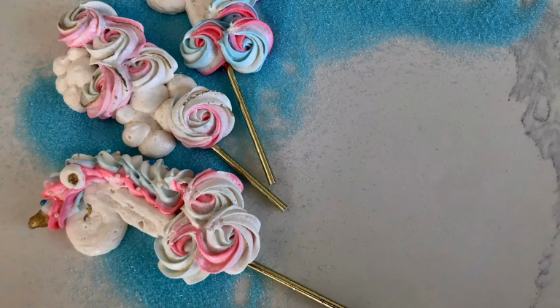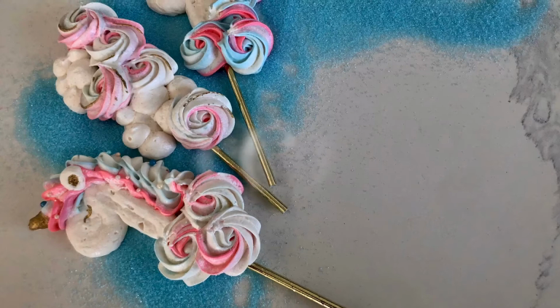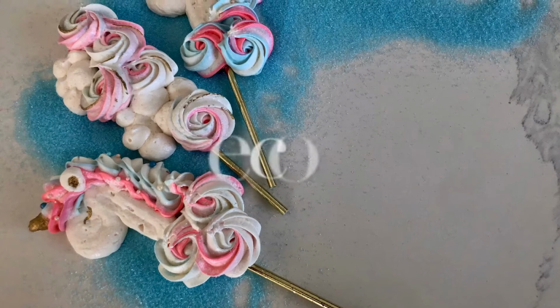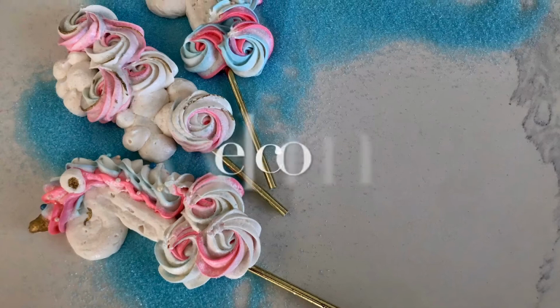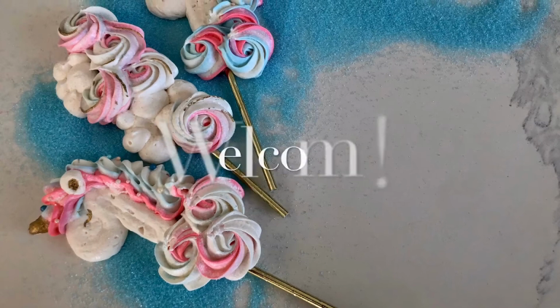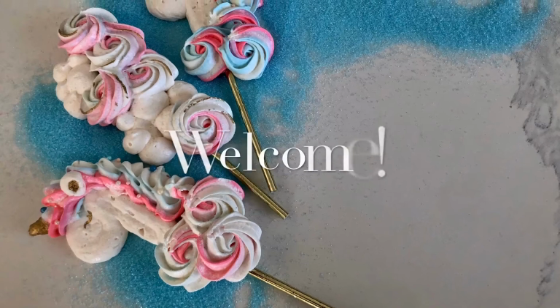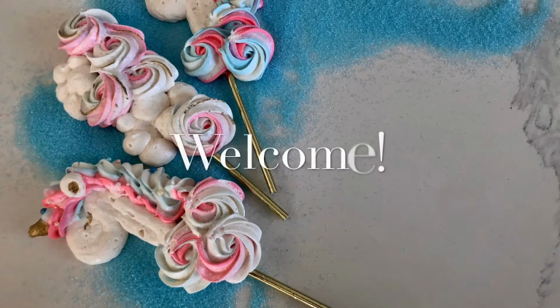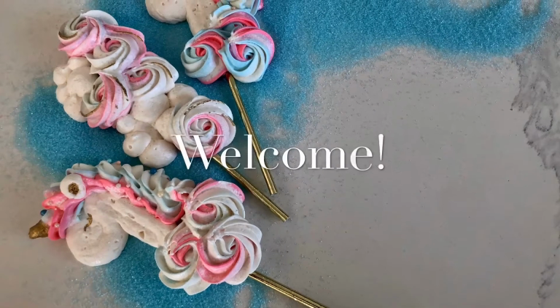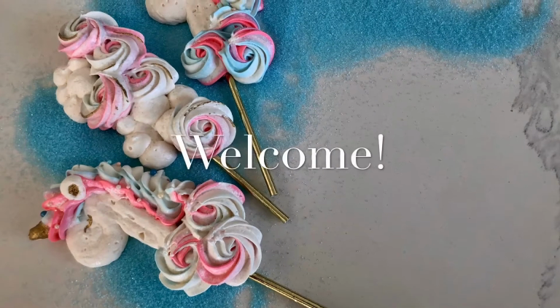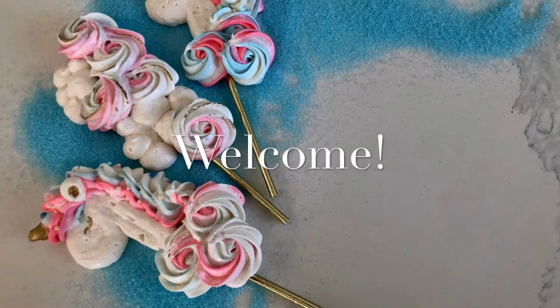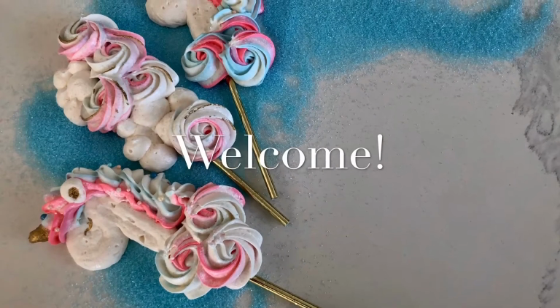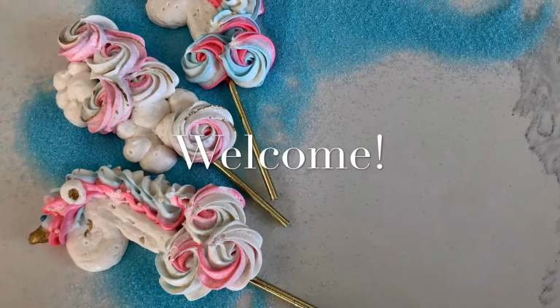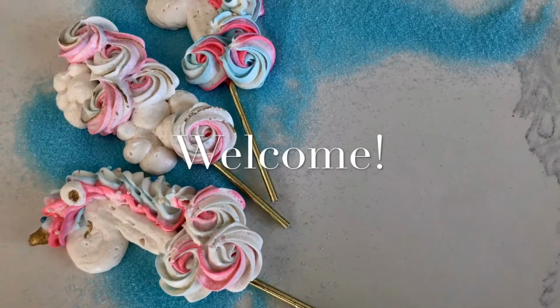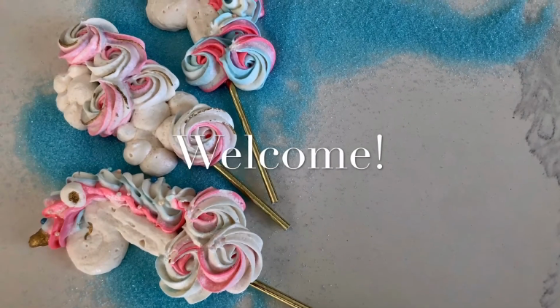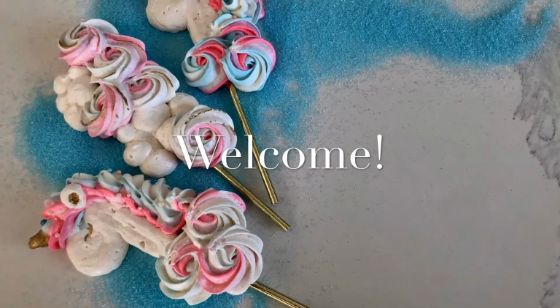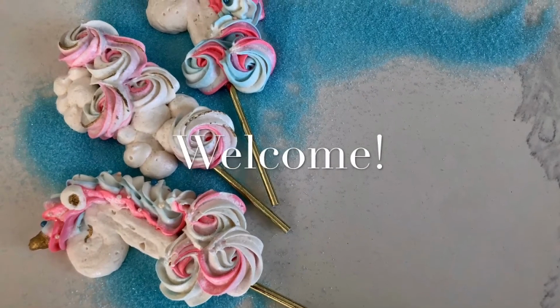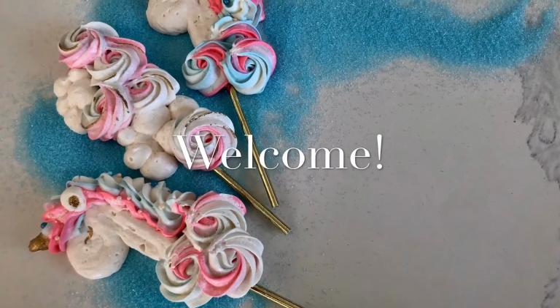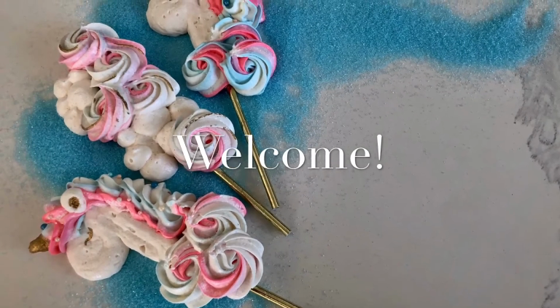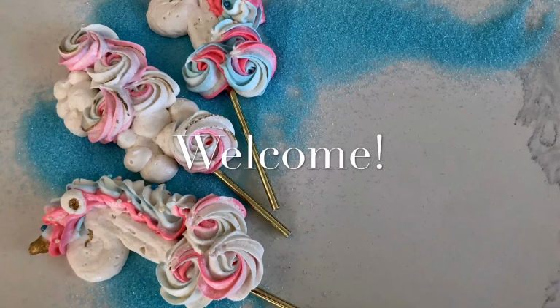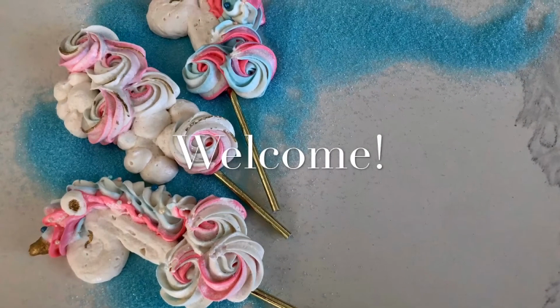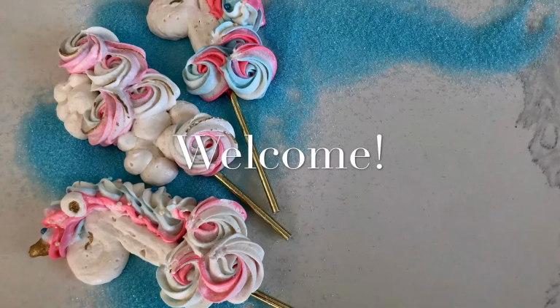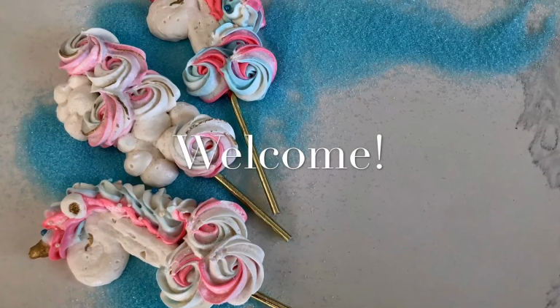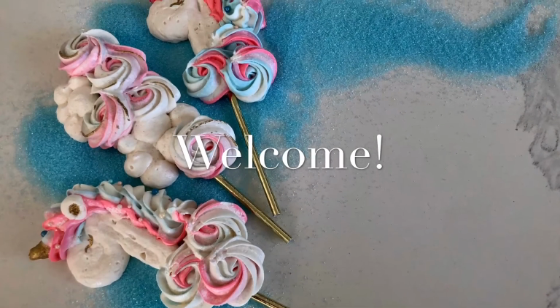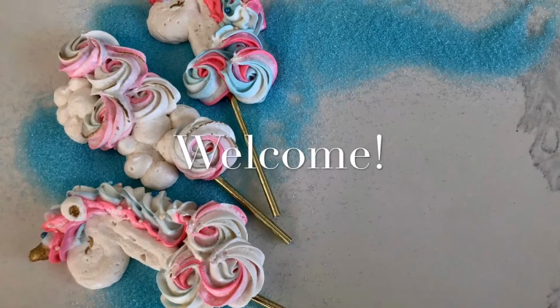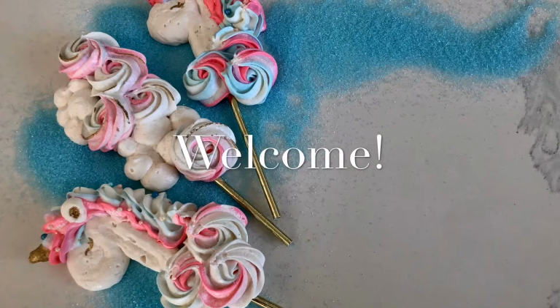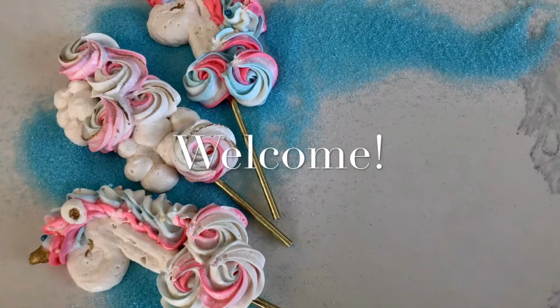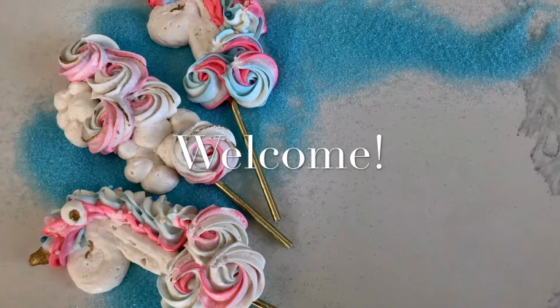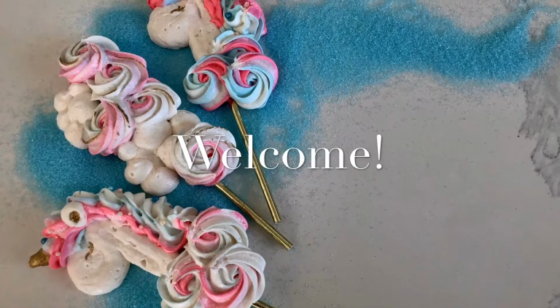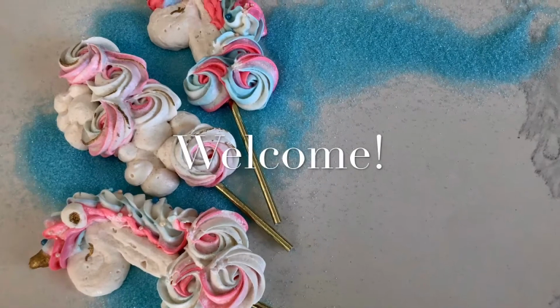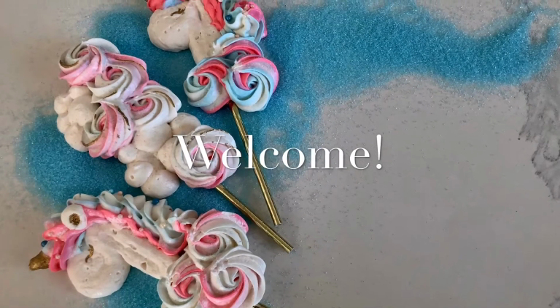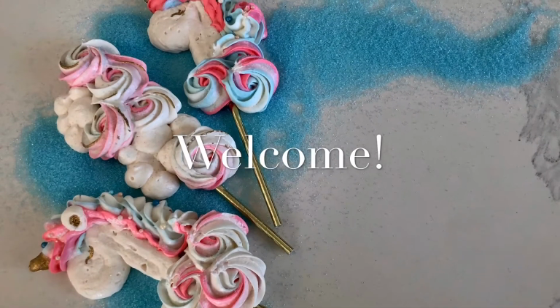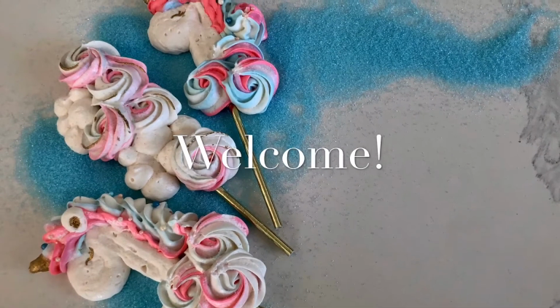Hi, it's Ashley from Sweet Dreams Bake Shop and today we are going to be making unicorn meringue pops. So let's get piping.